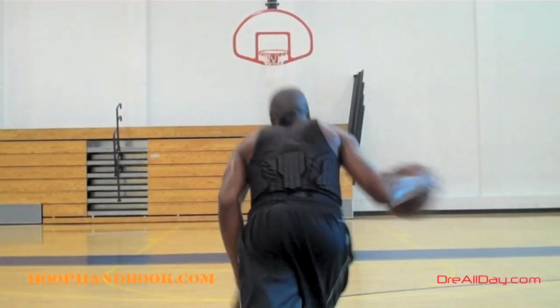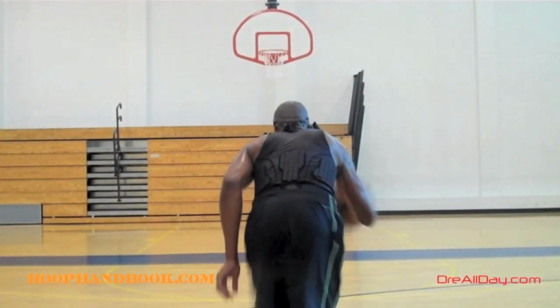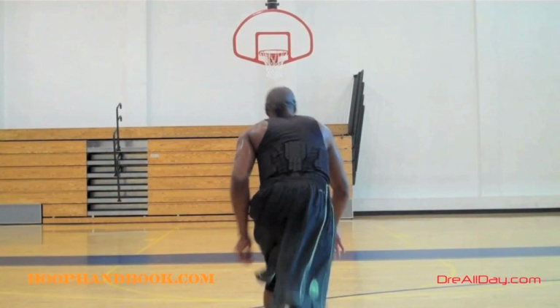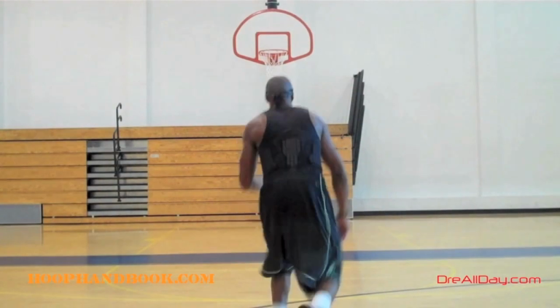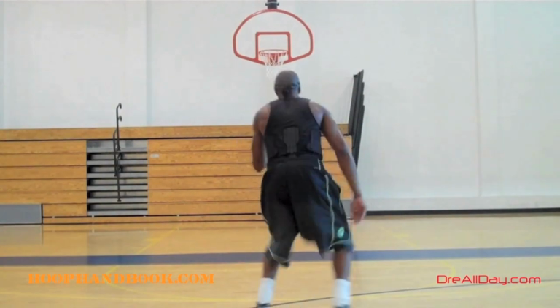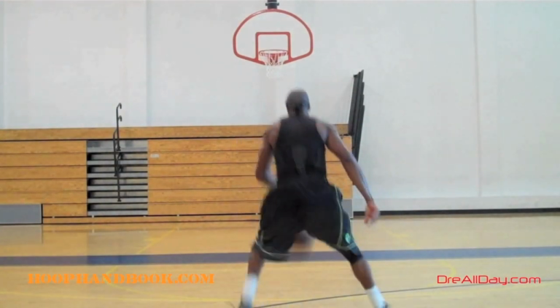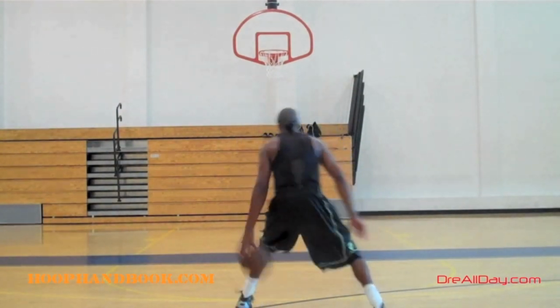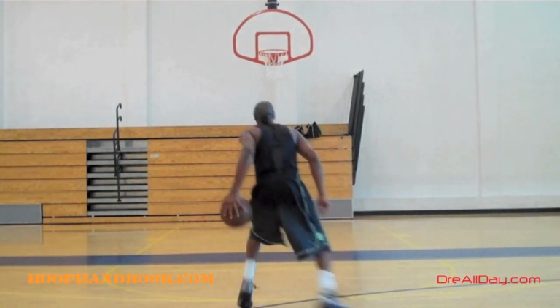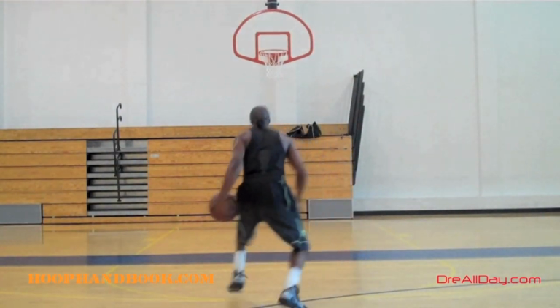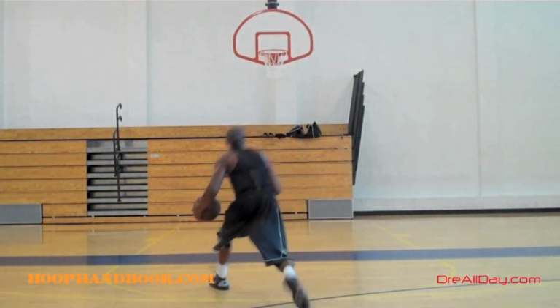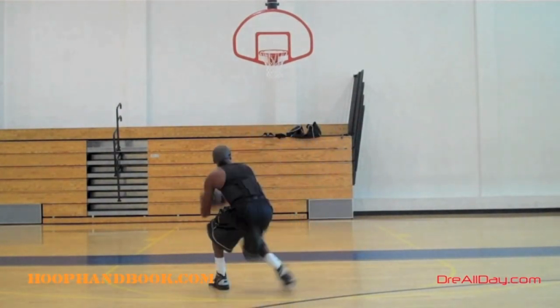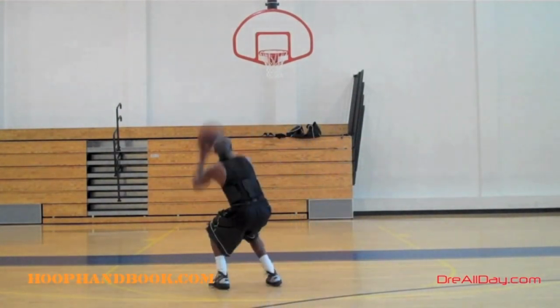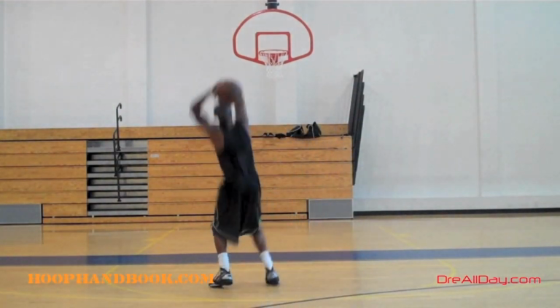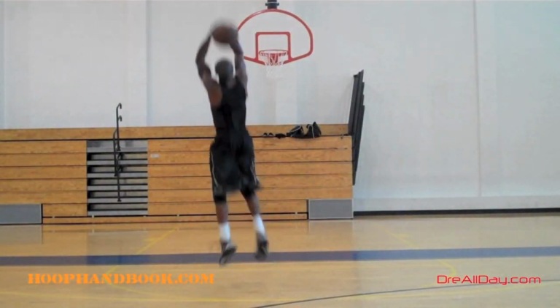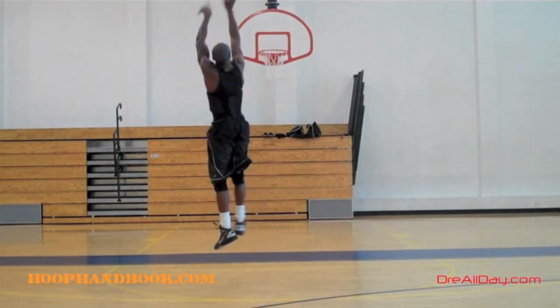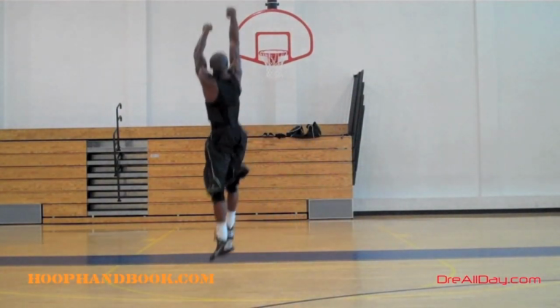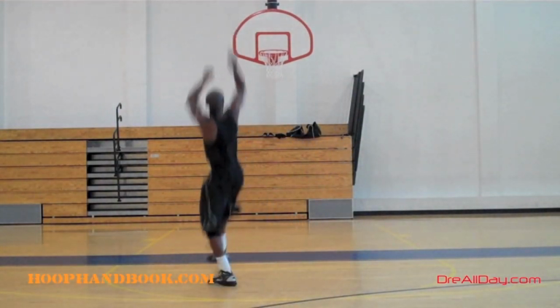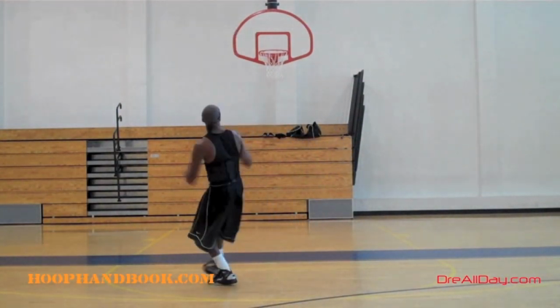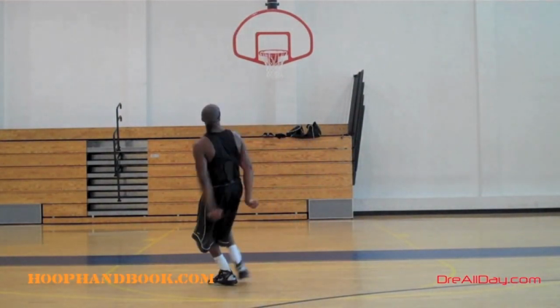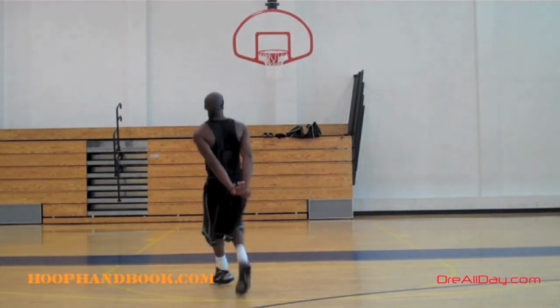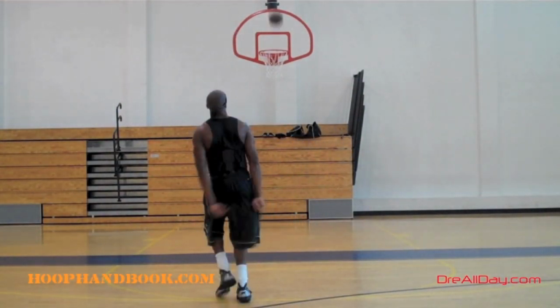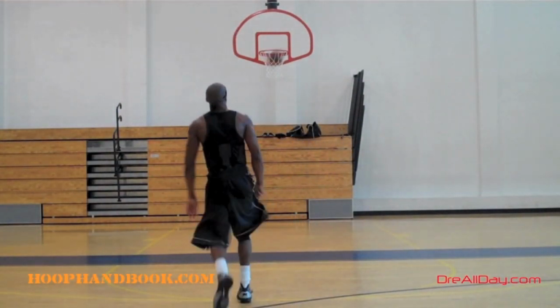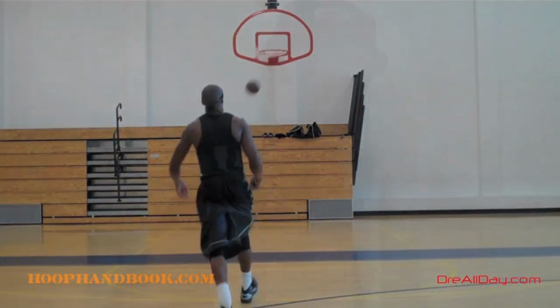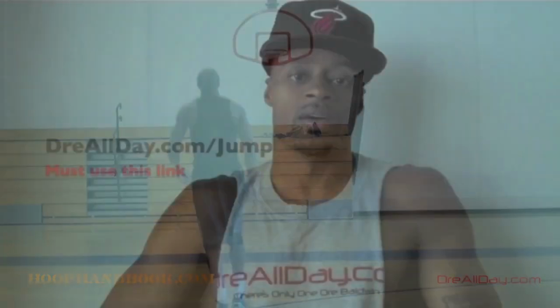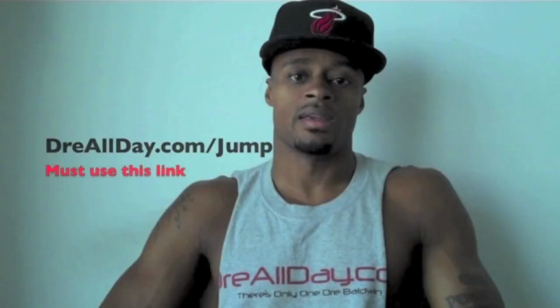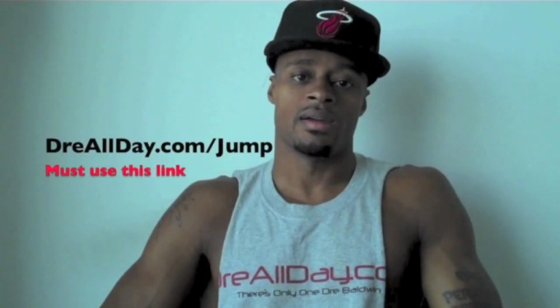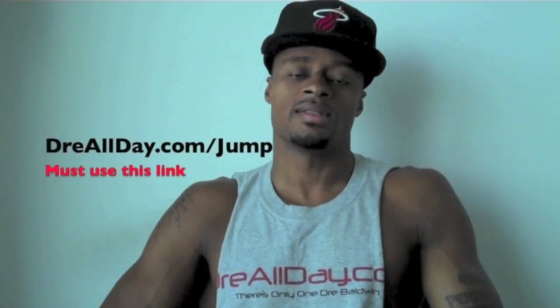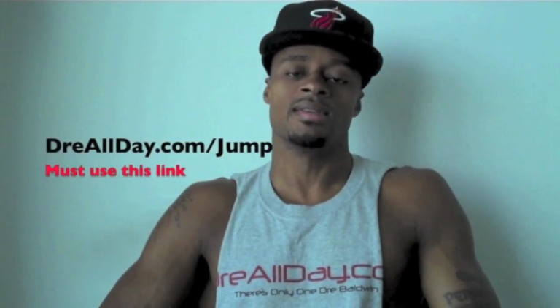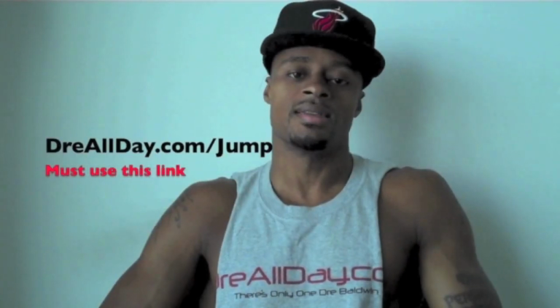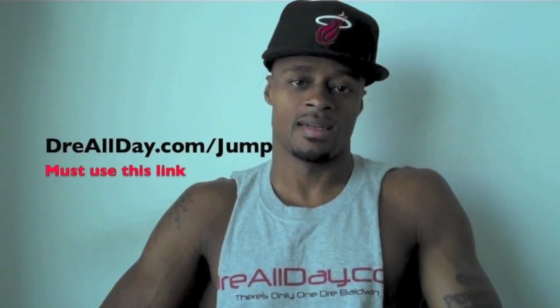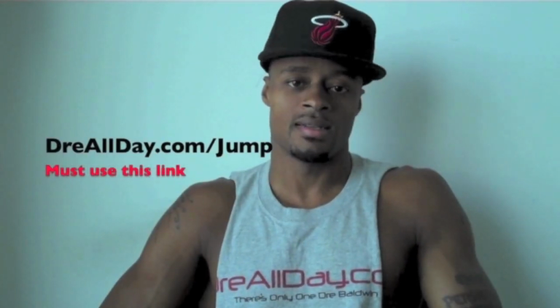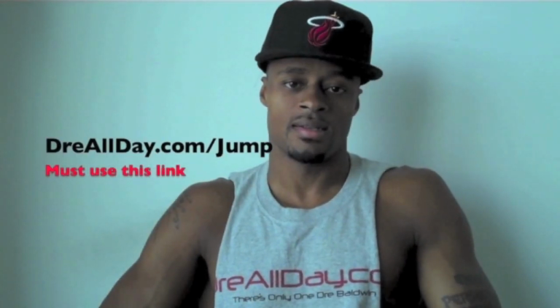Thumbs up or like the drill, hit that subscribe button for all the new content. Whoophandbook.com, all workouts.